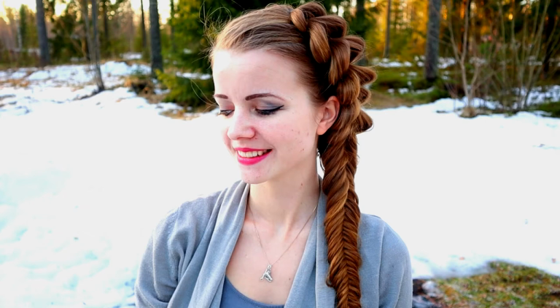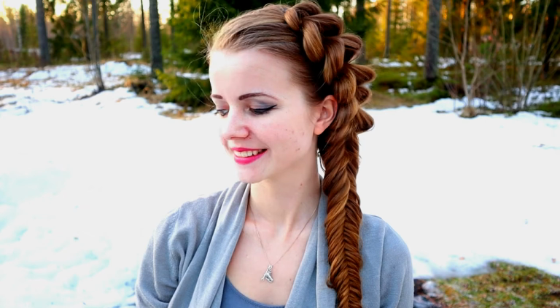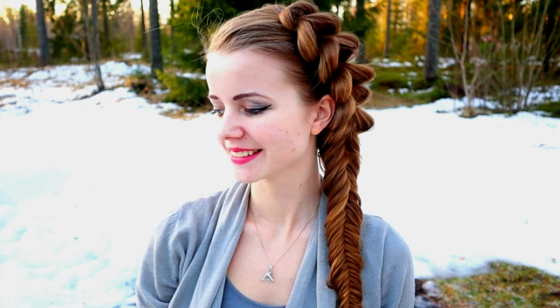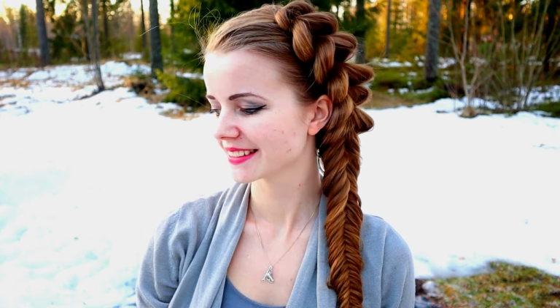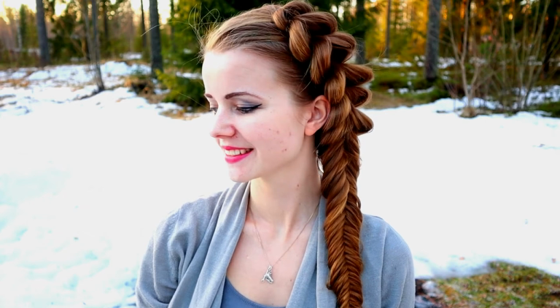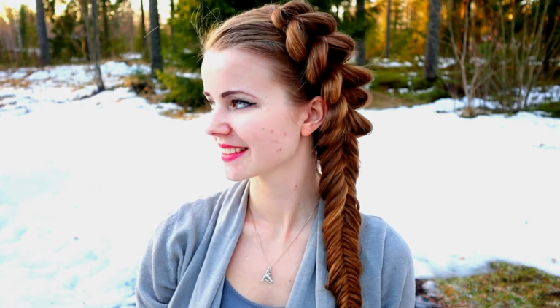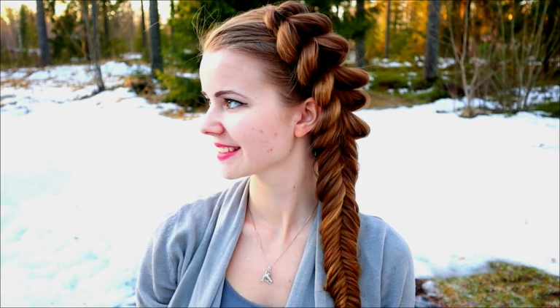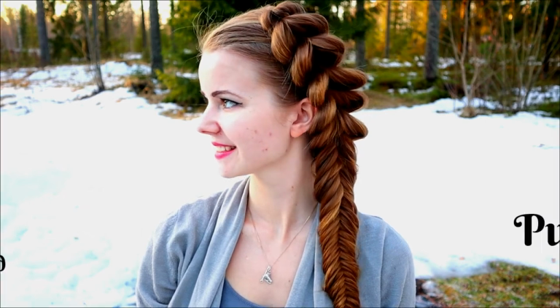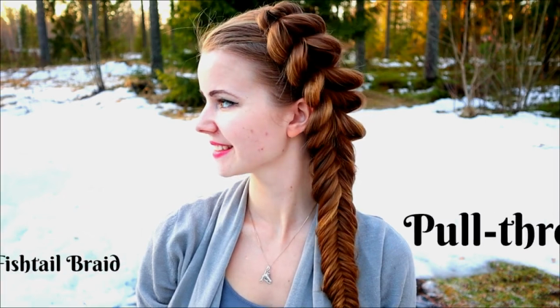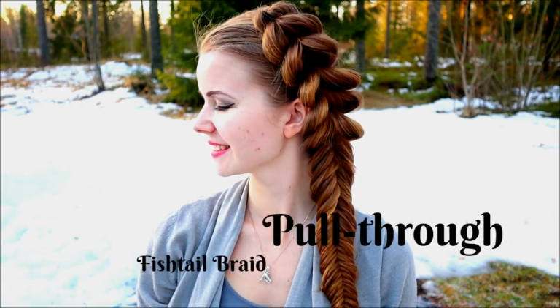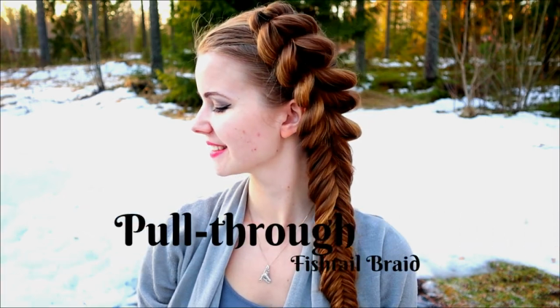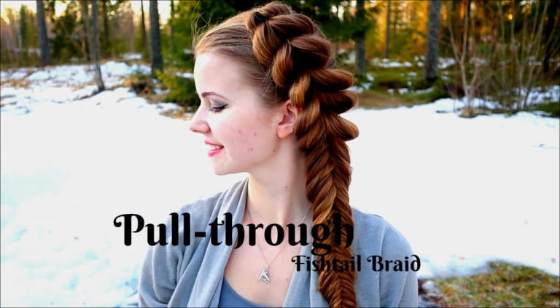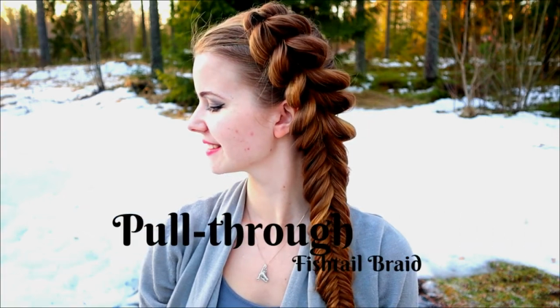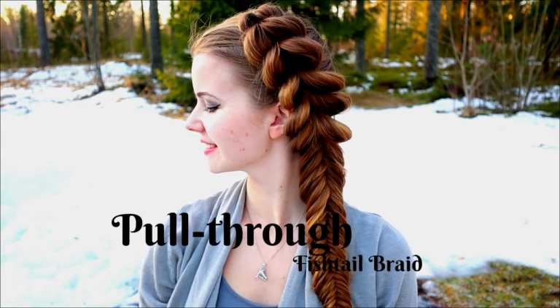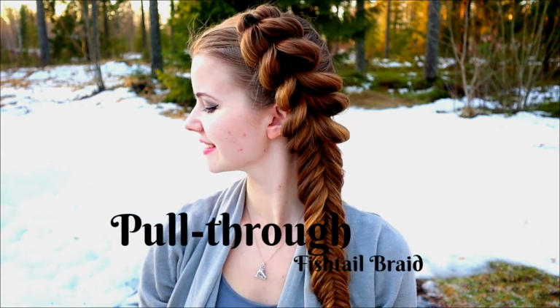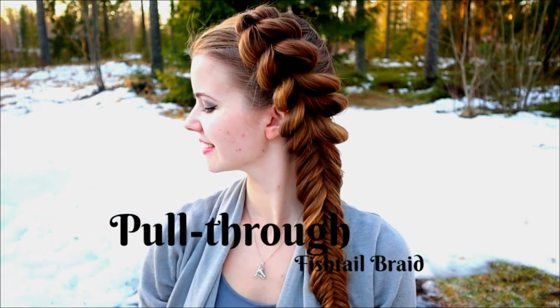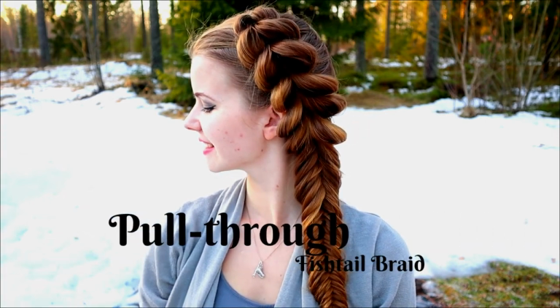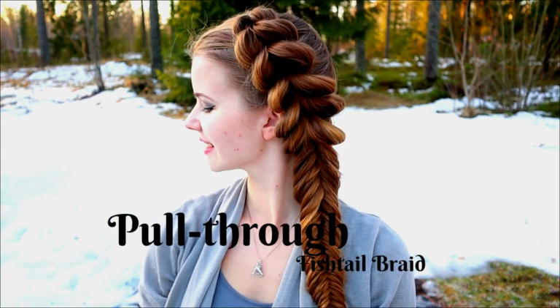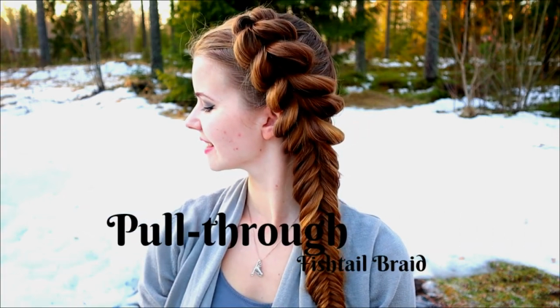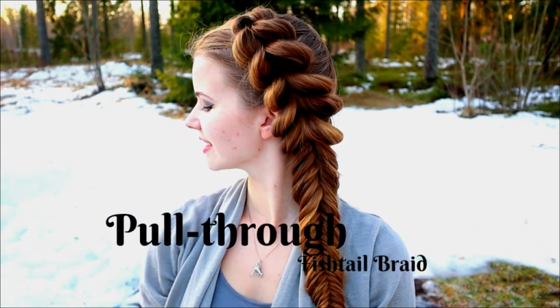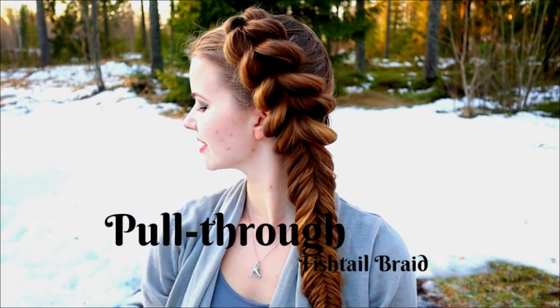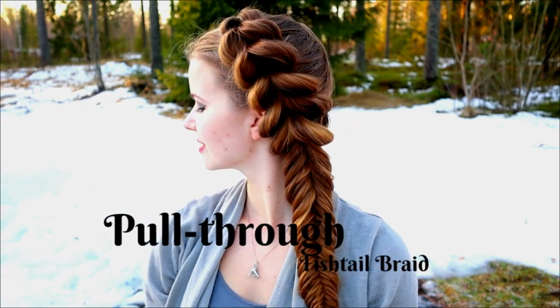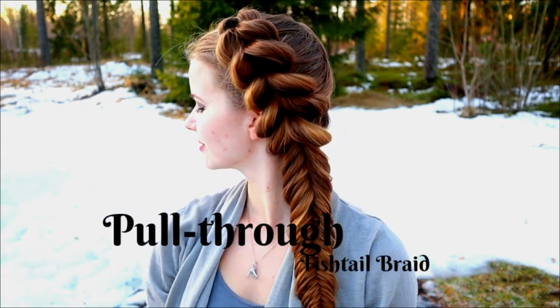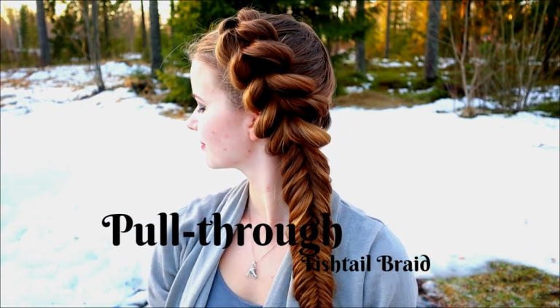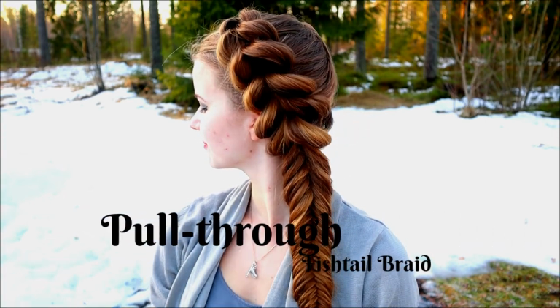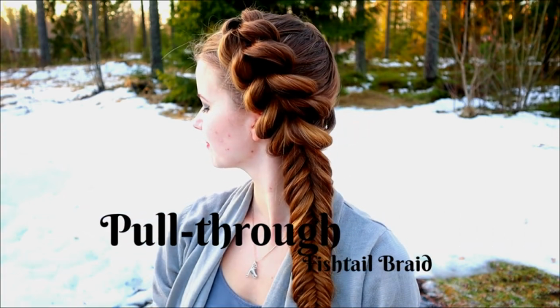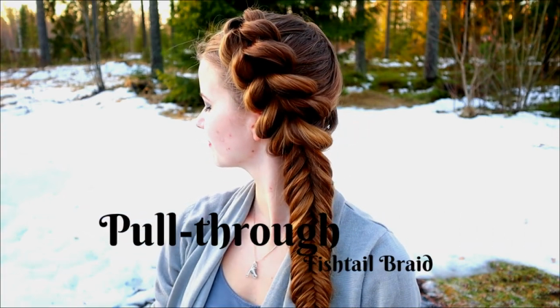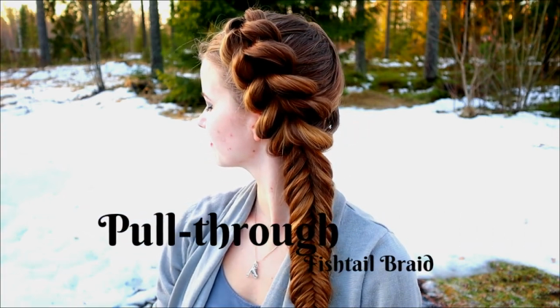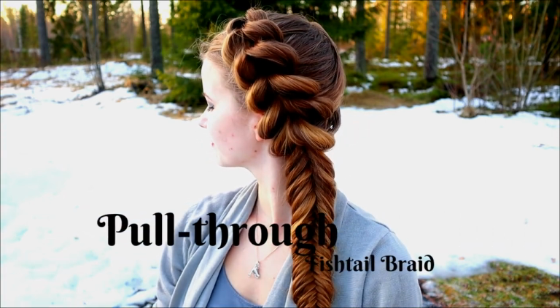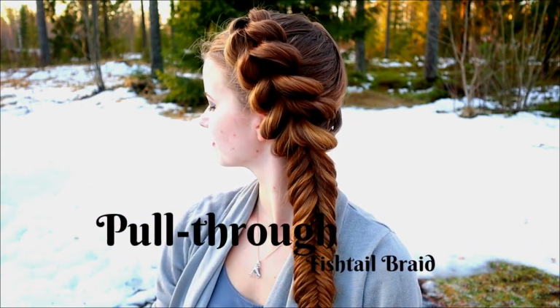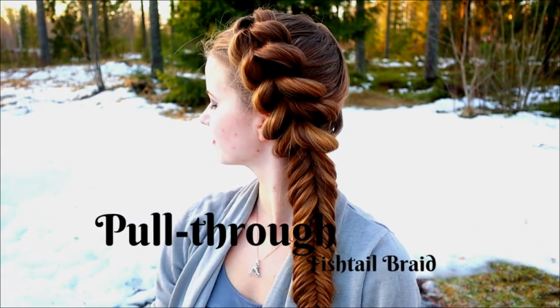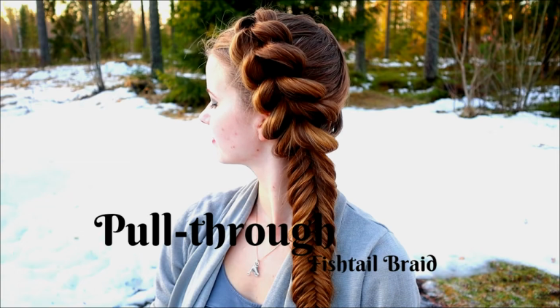Hi! In this tutorial I will show you how to create a pull through fishtail style braid.